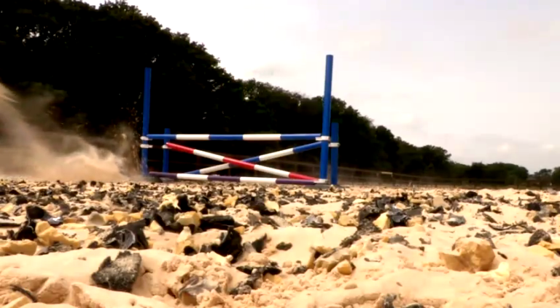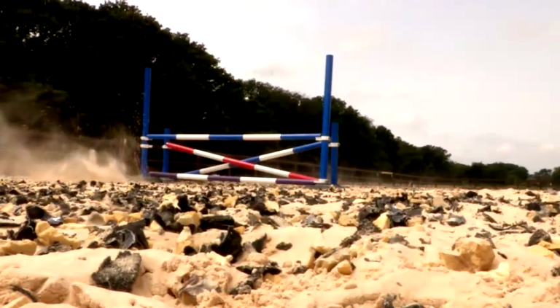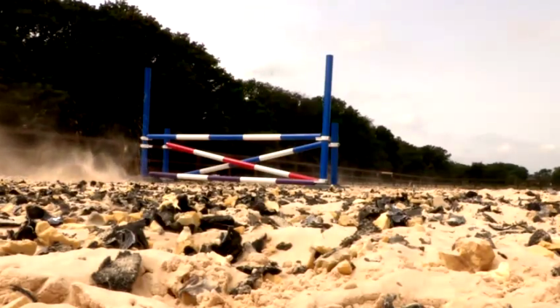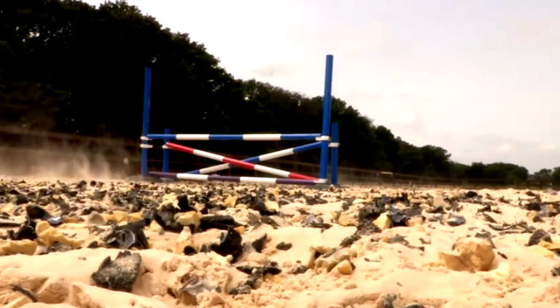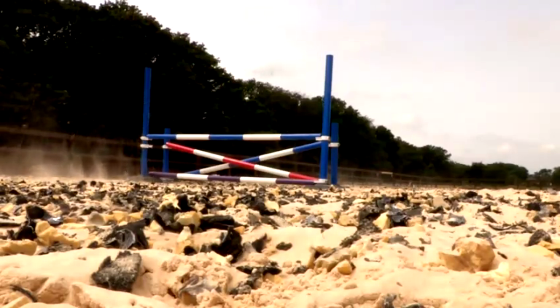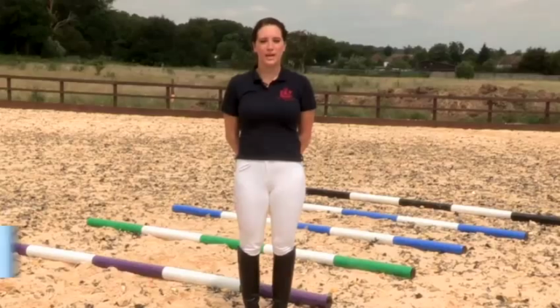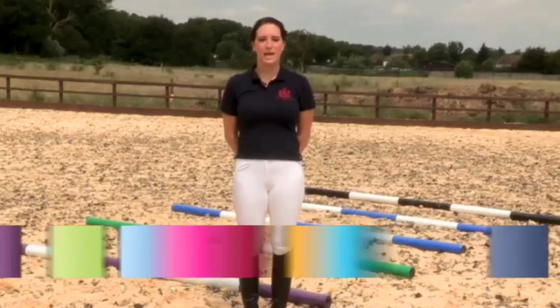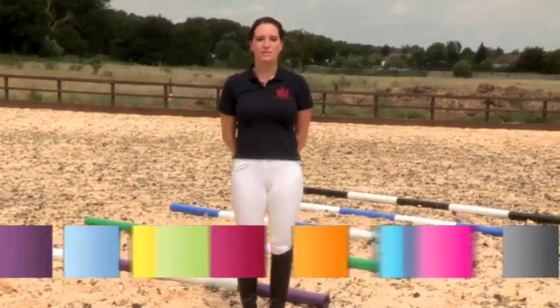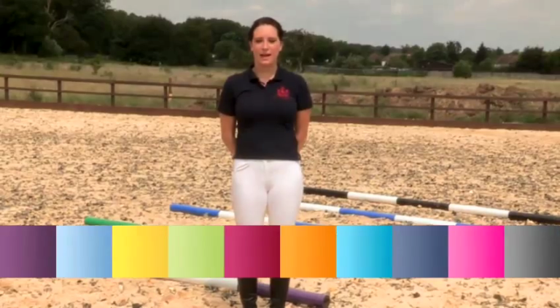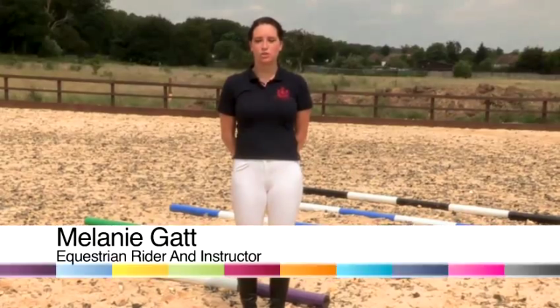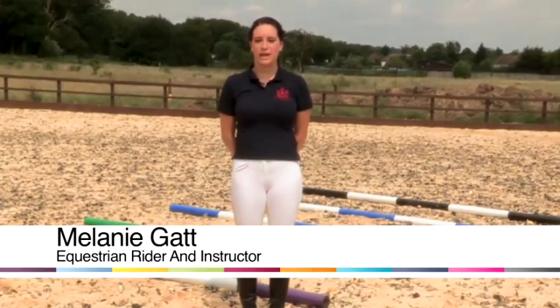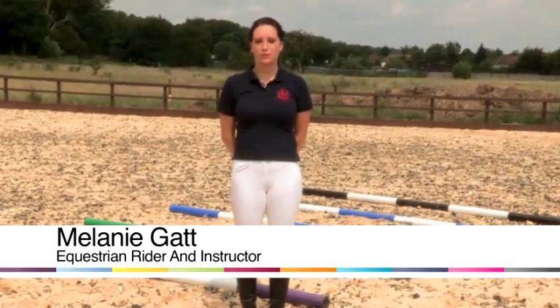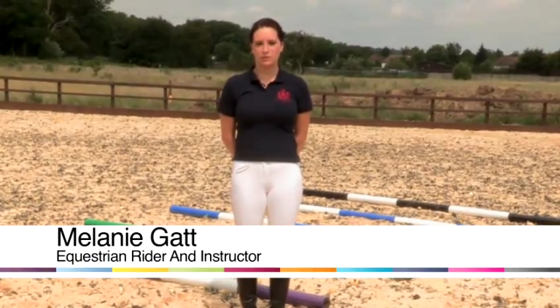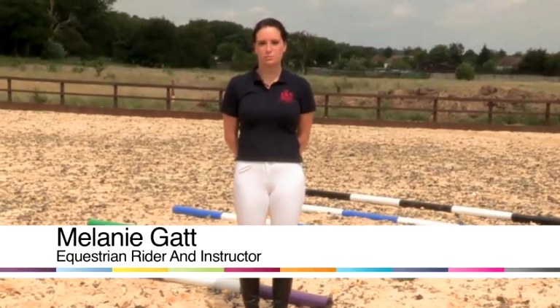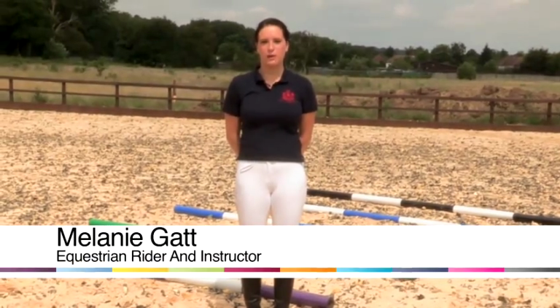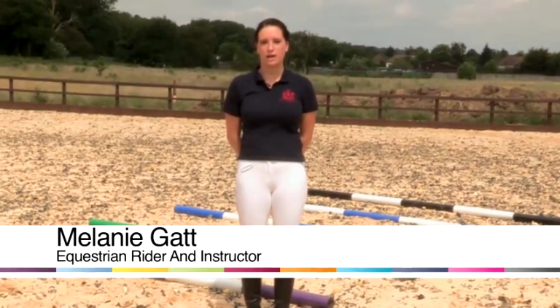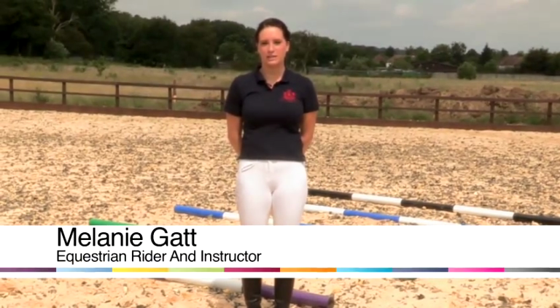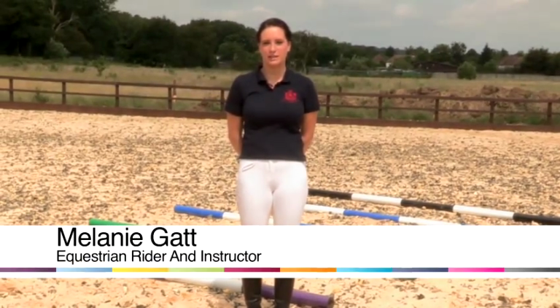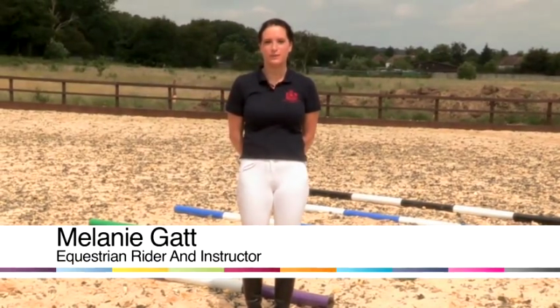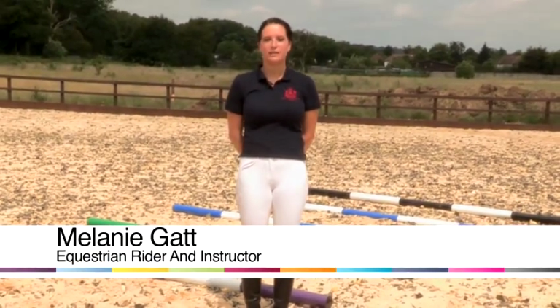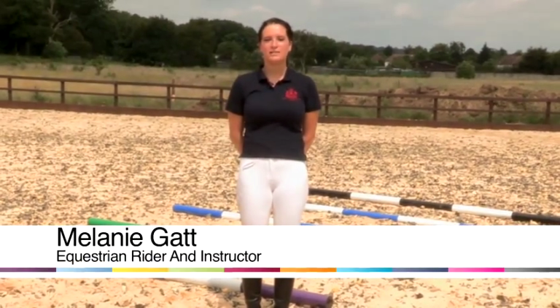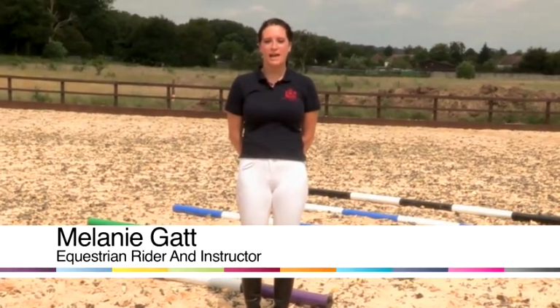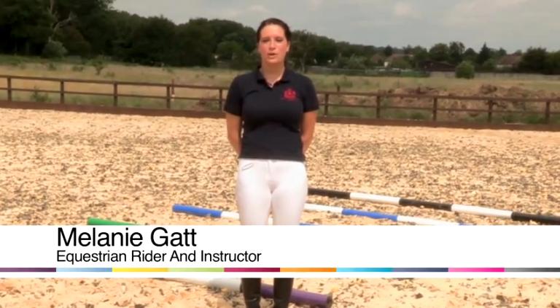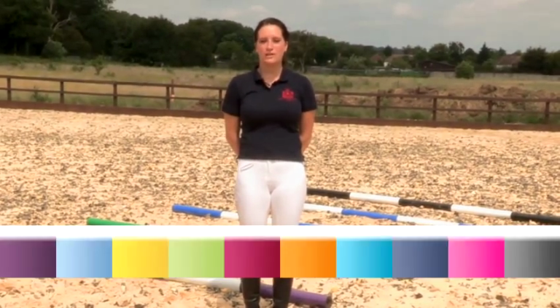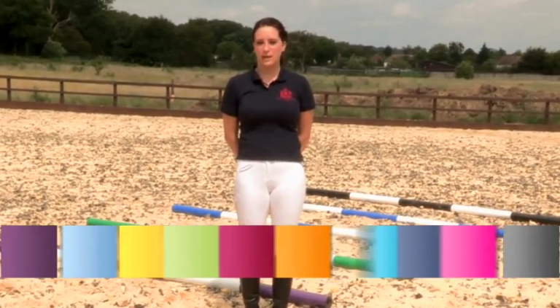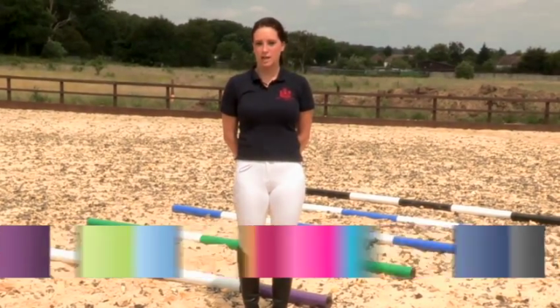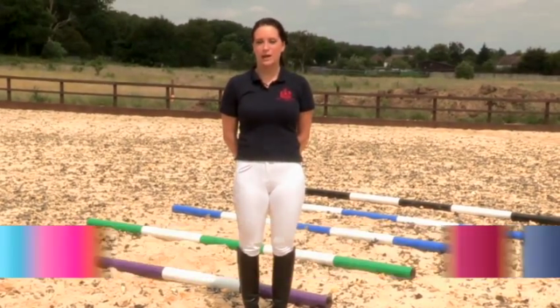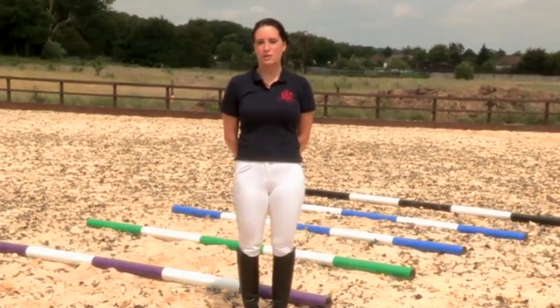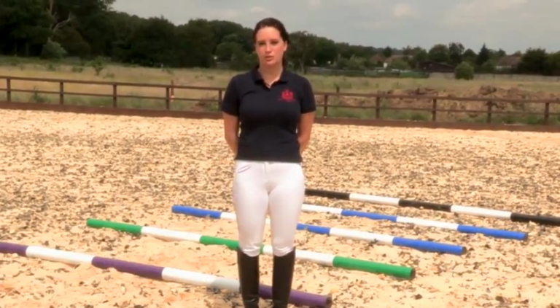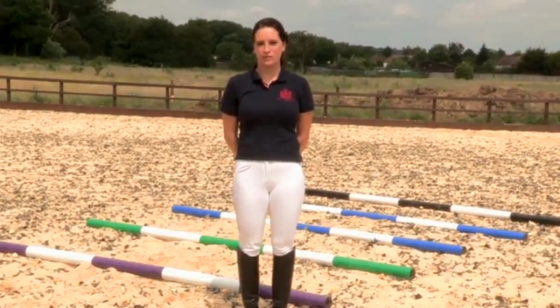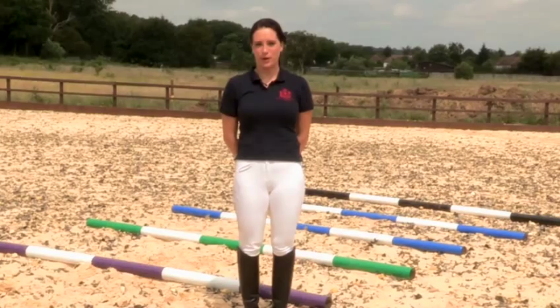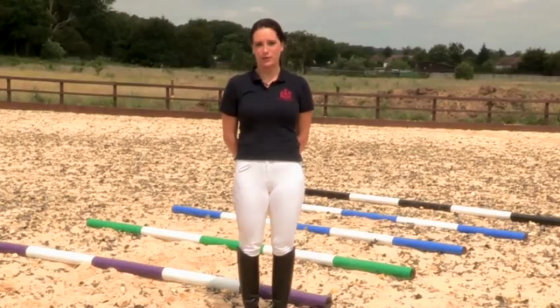I'm Melanie. We're here at Stag Lodge Stables in Richmond Park, London. Today we're going to be learning how to use trotting poles.